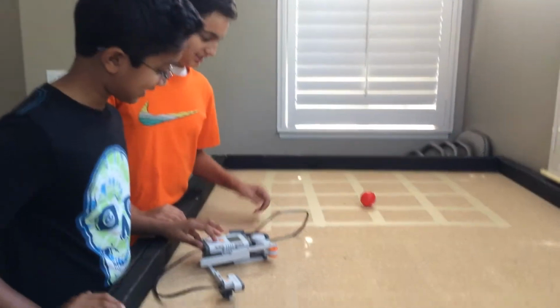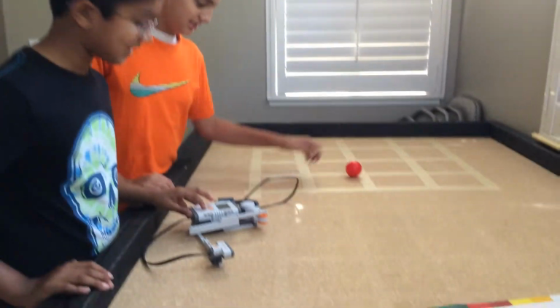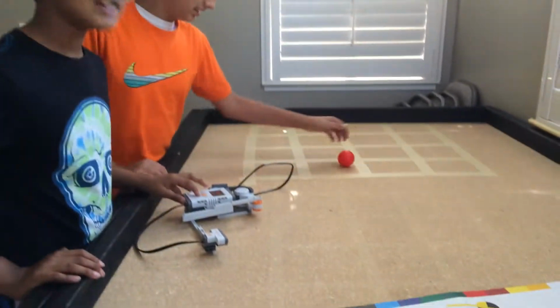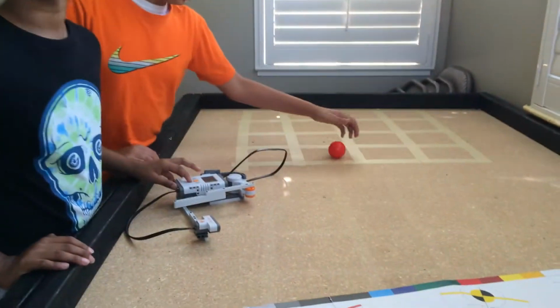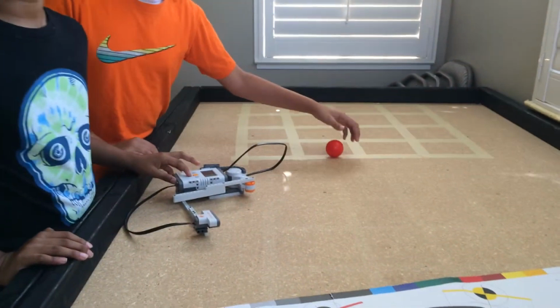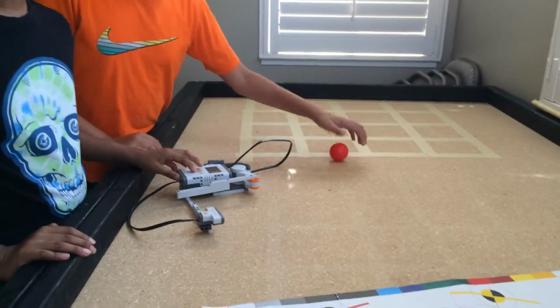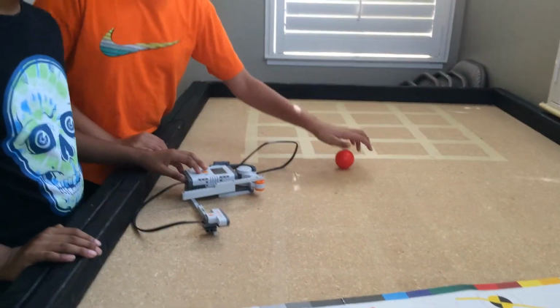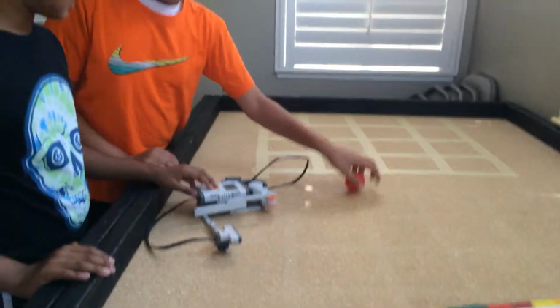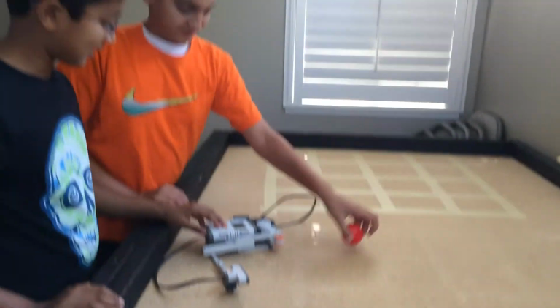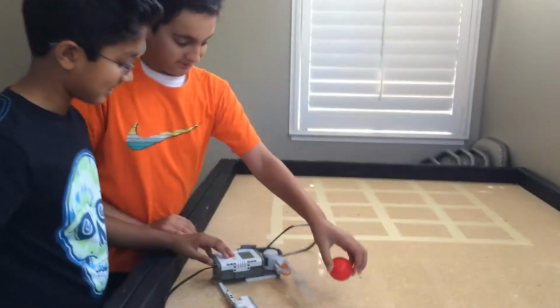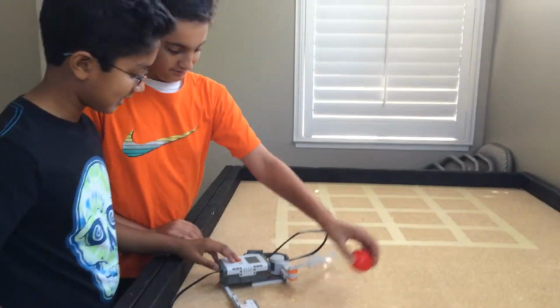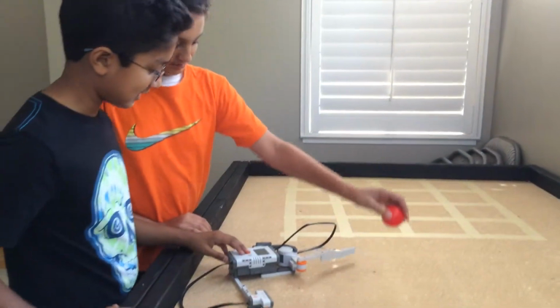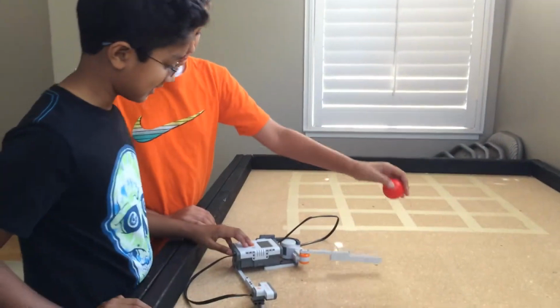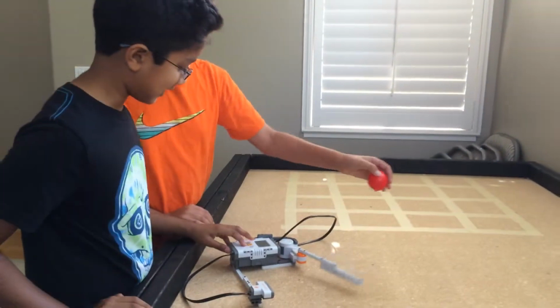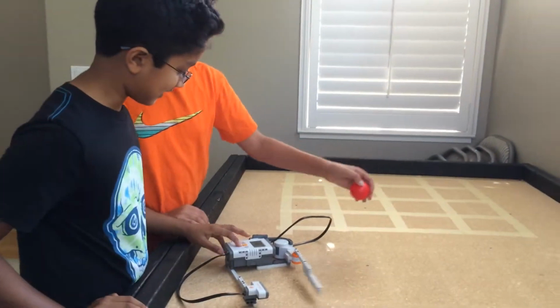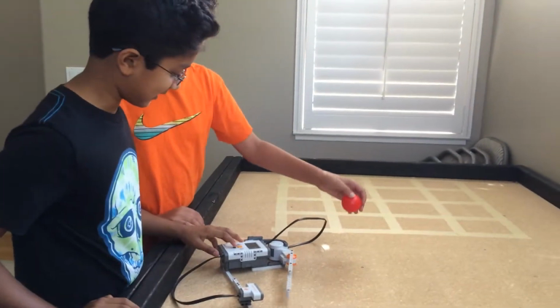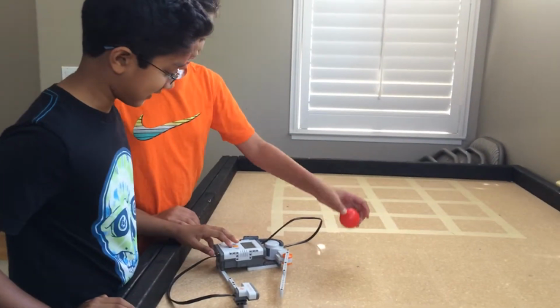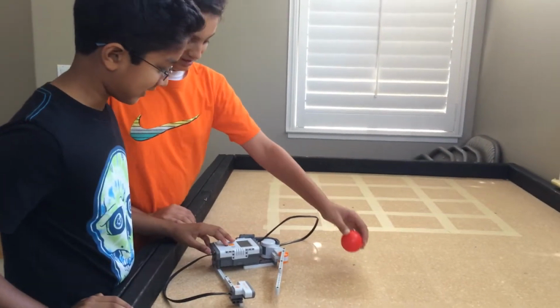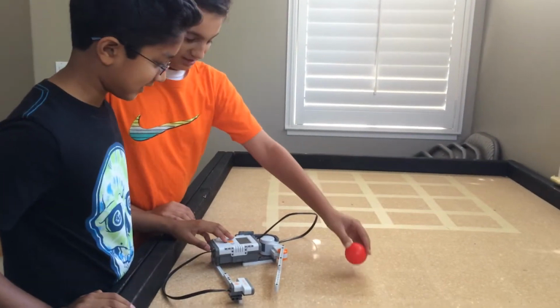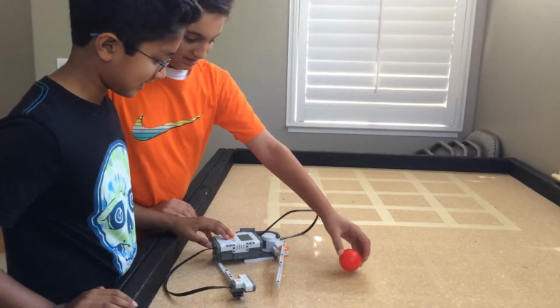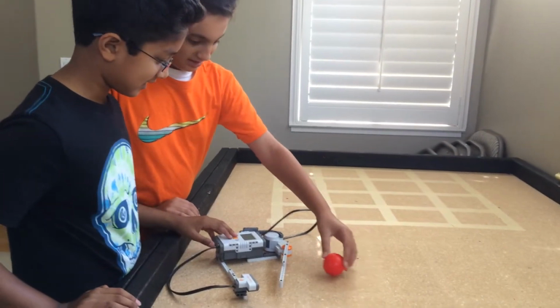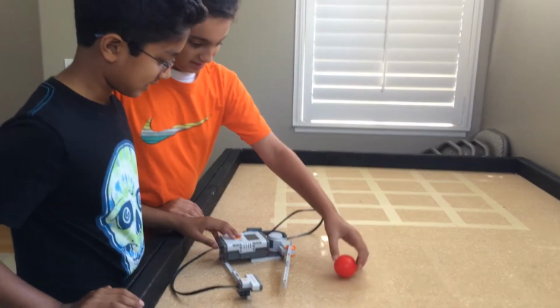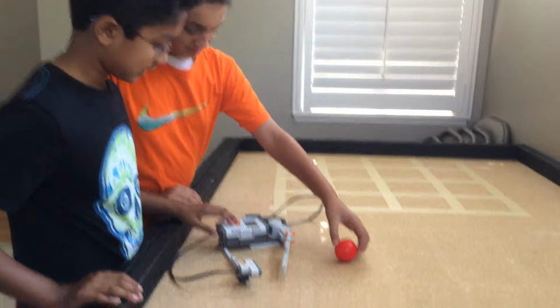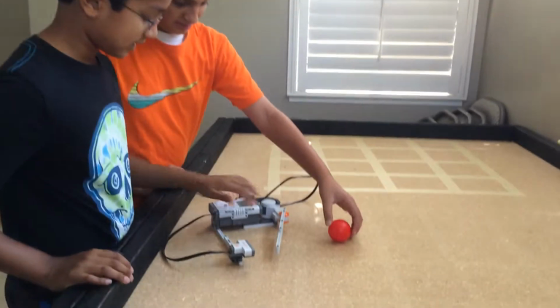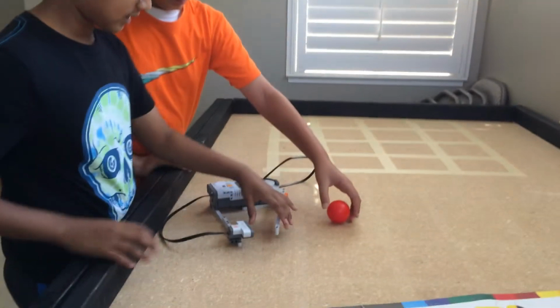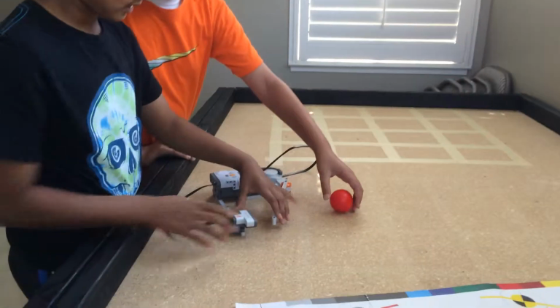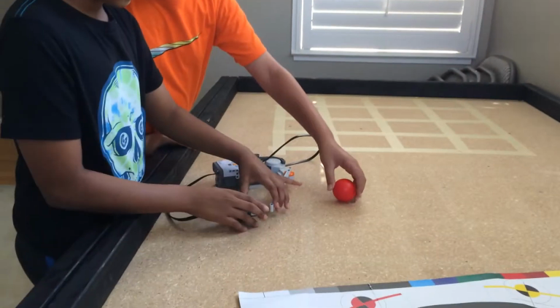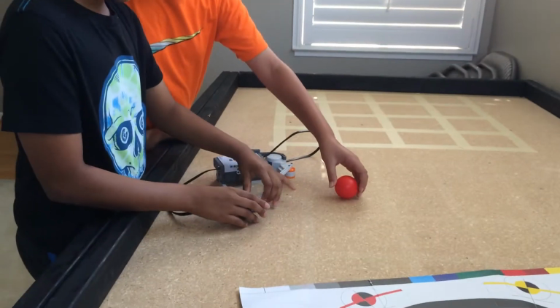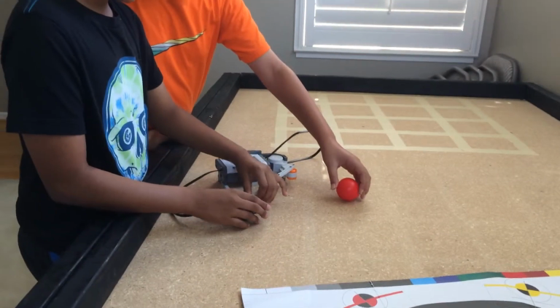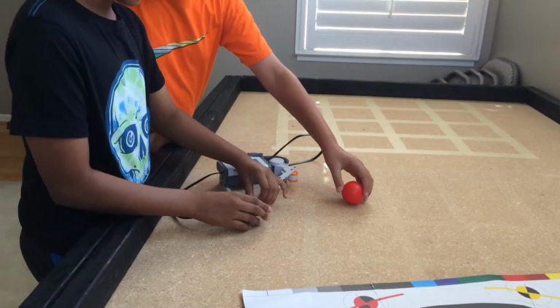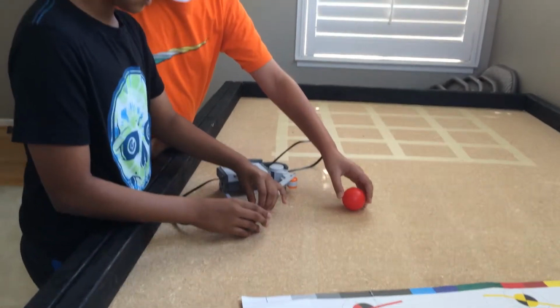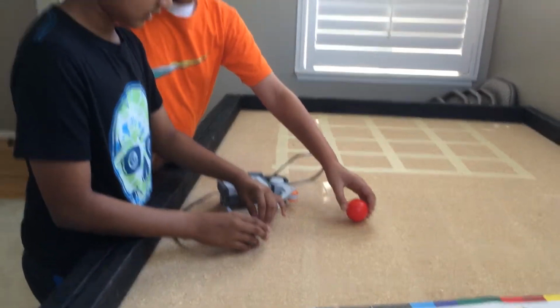Try again. Roll it towards it and then do it.